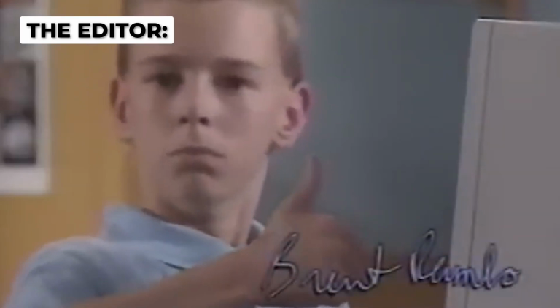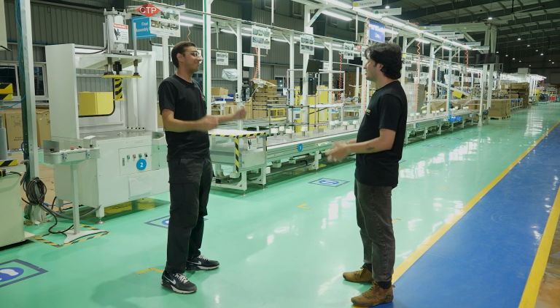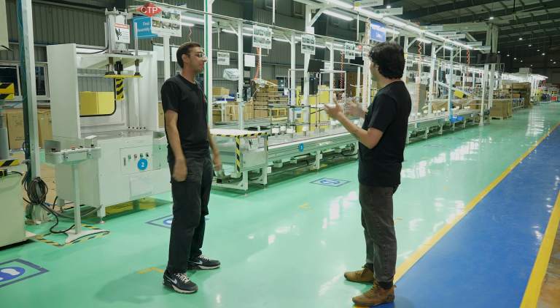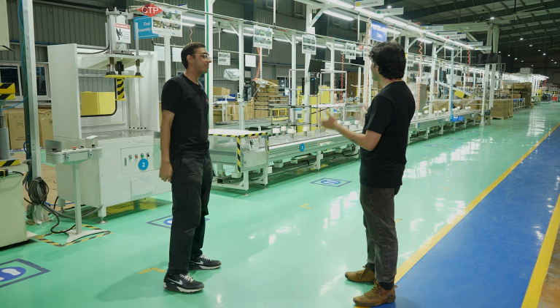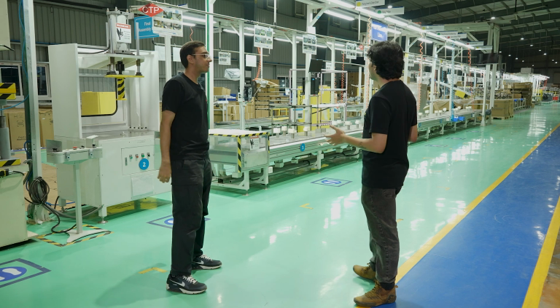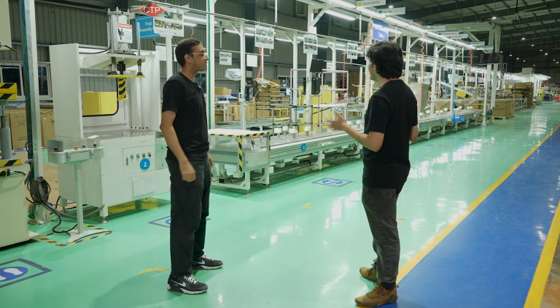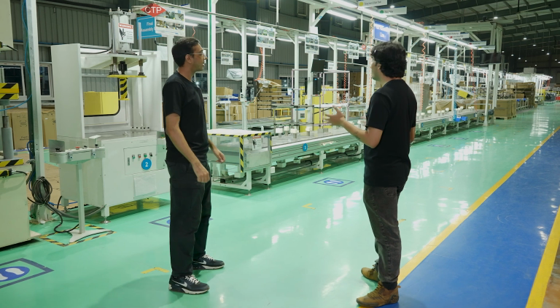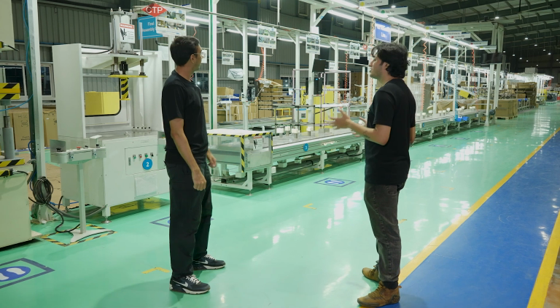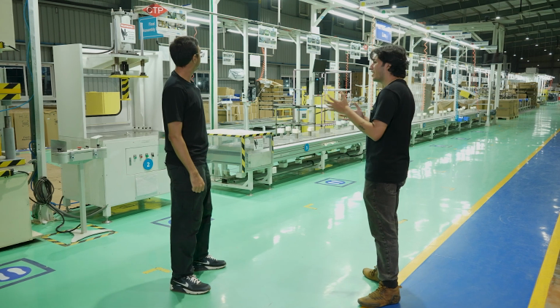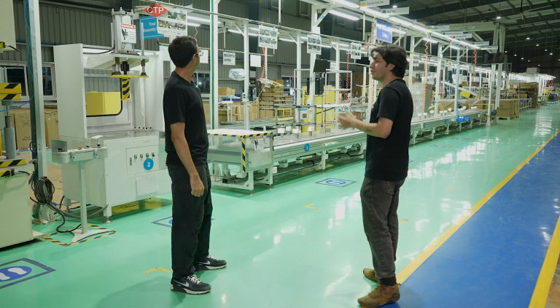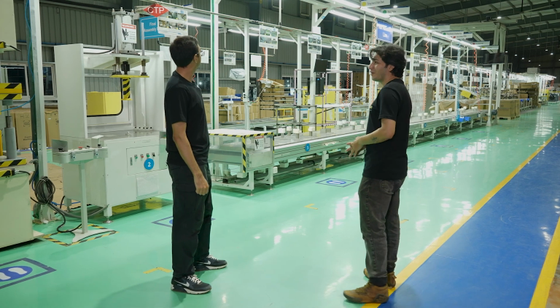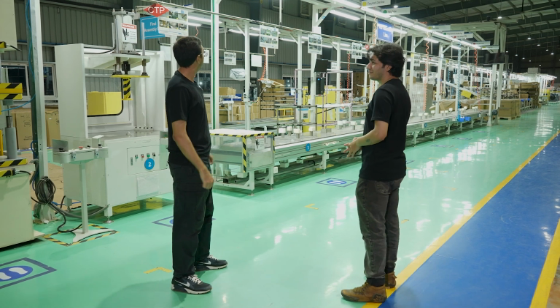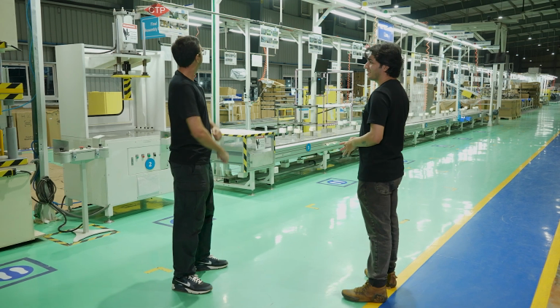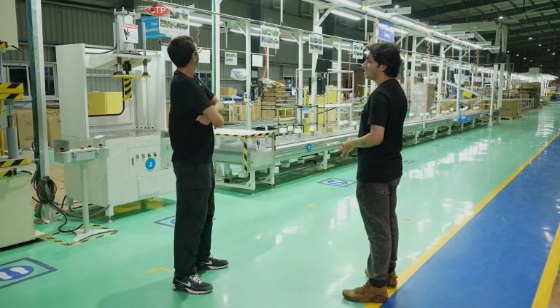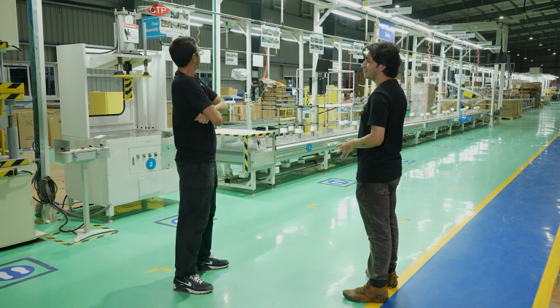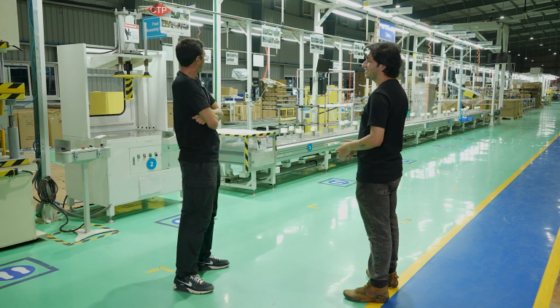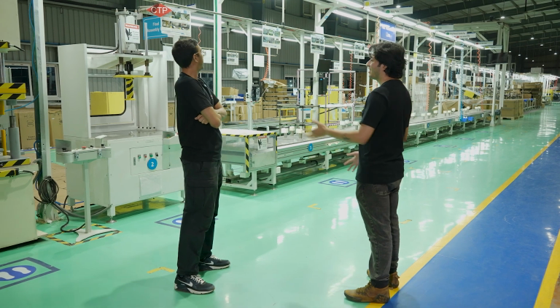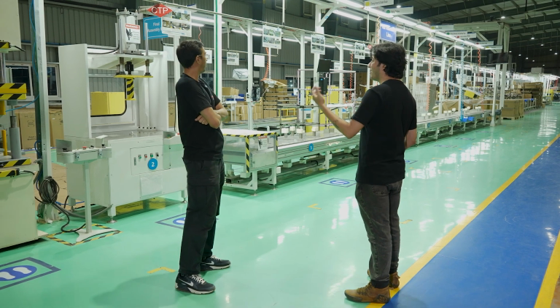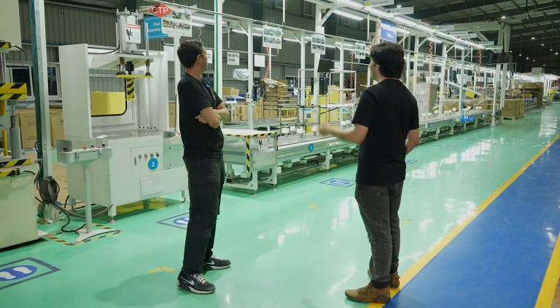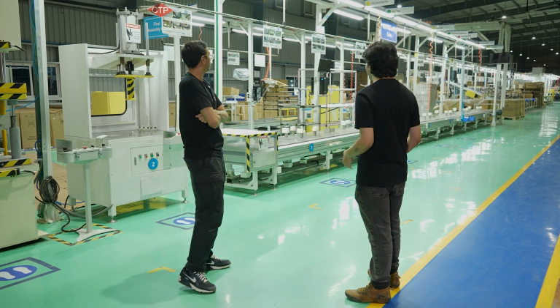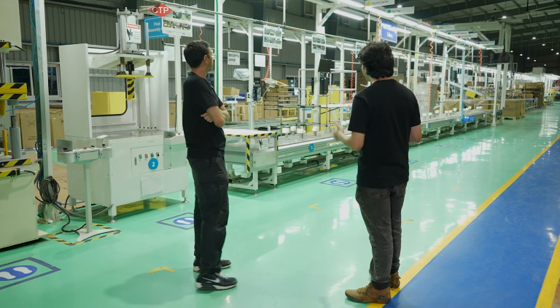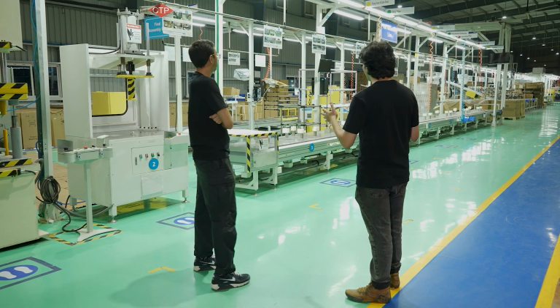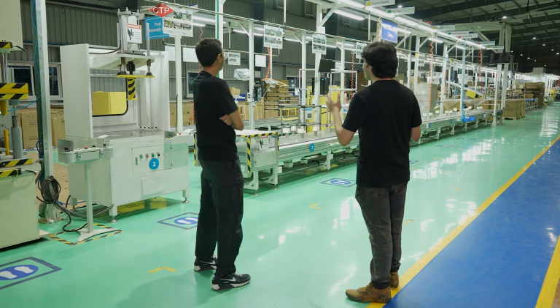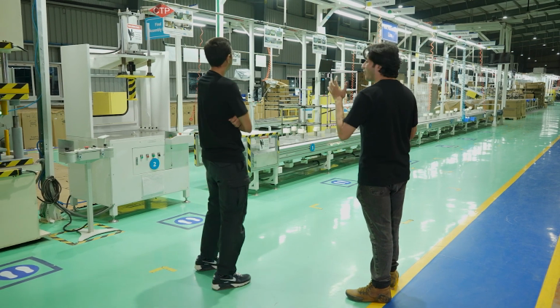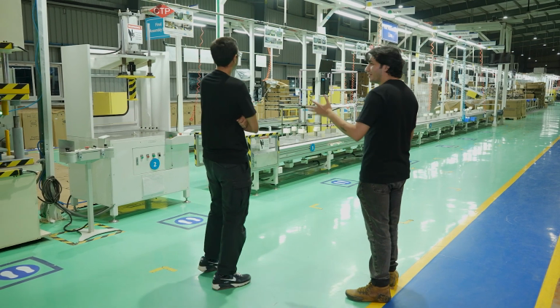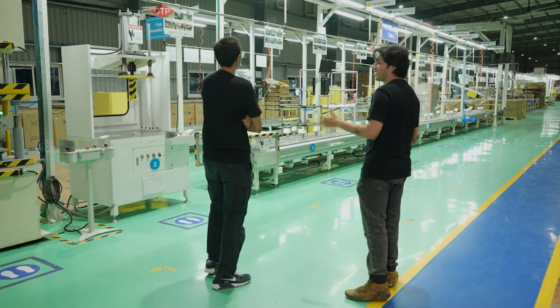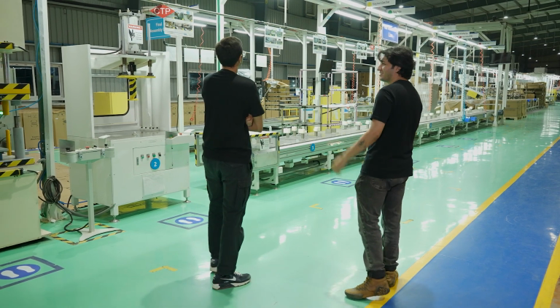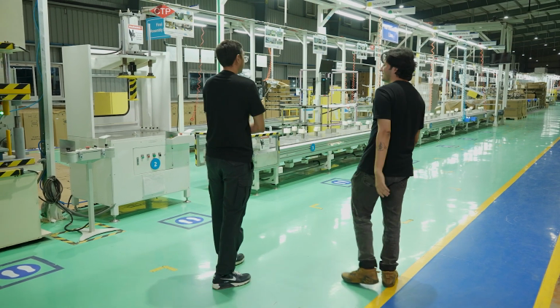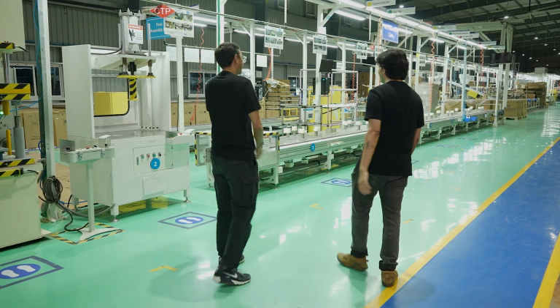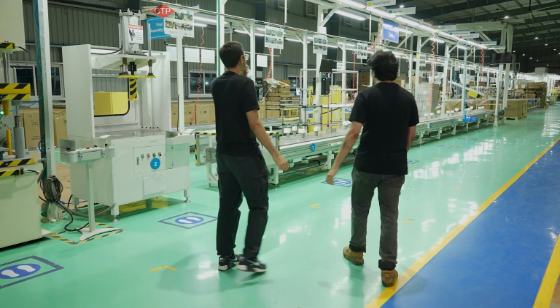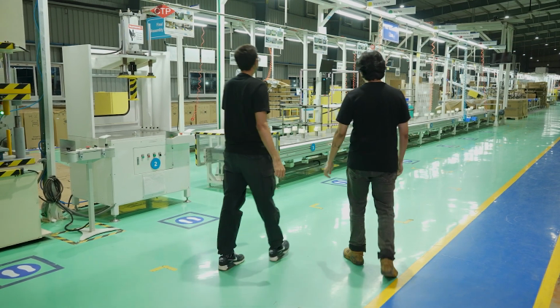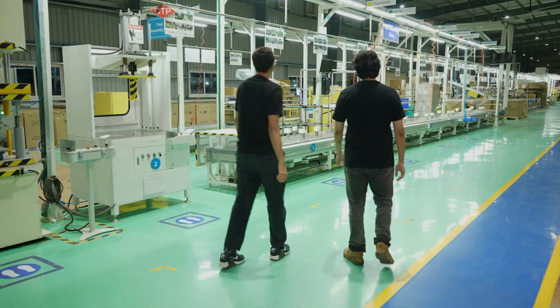So this is where Chroma's front-load washing machines are made. Come, let's unbox all your answers. Let's go then.